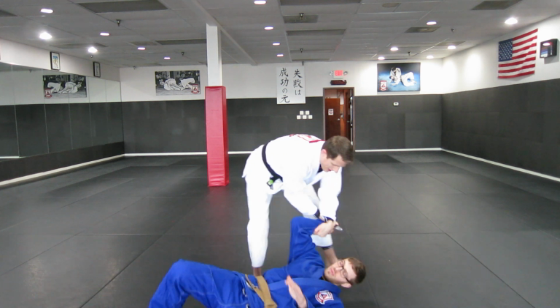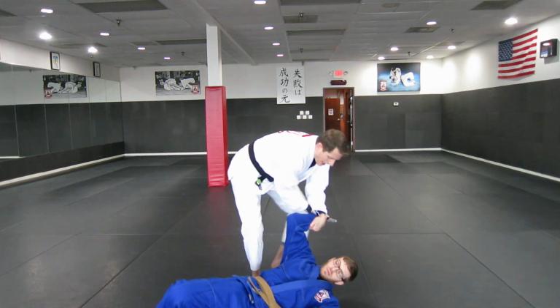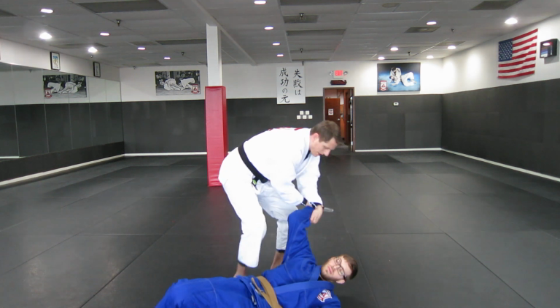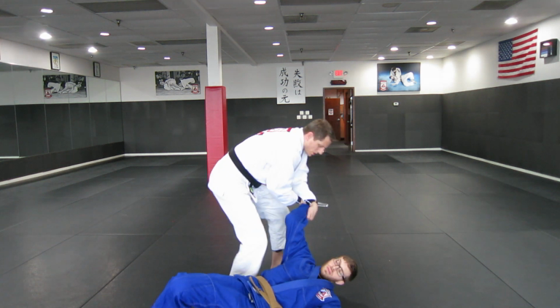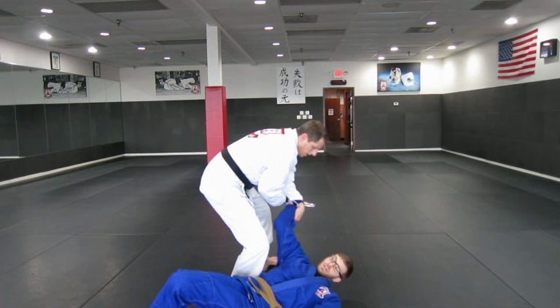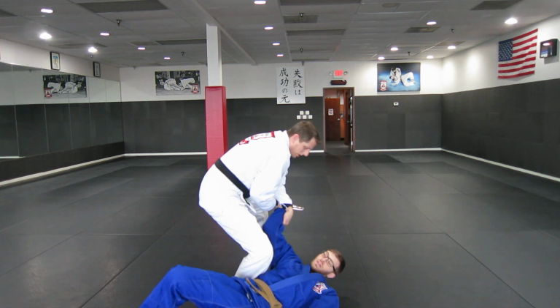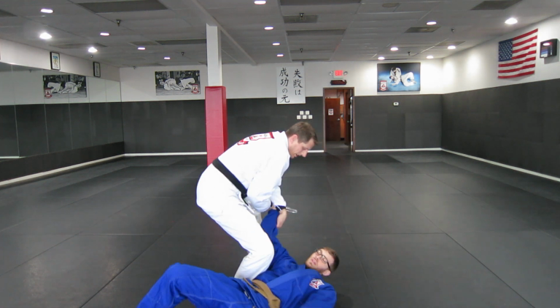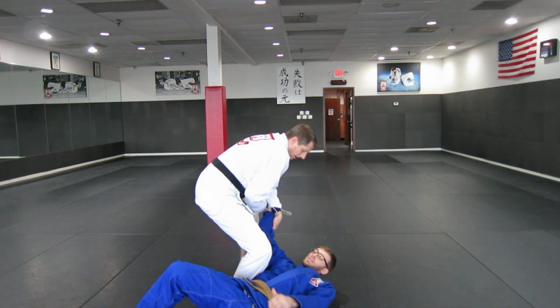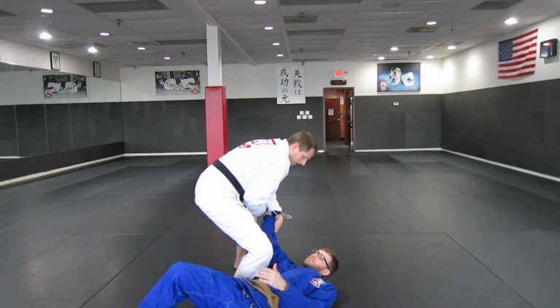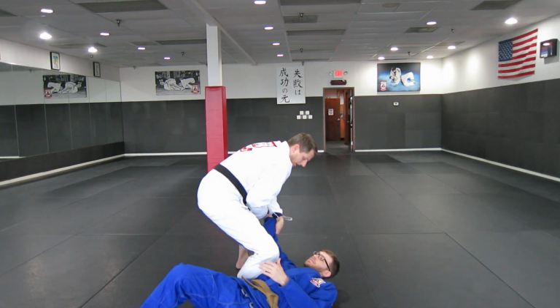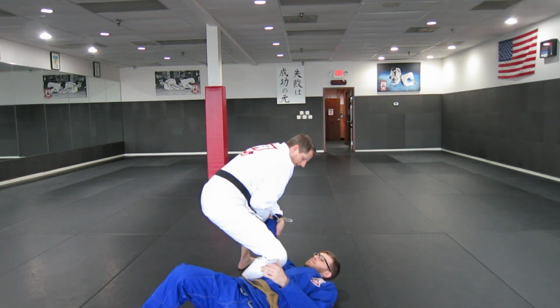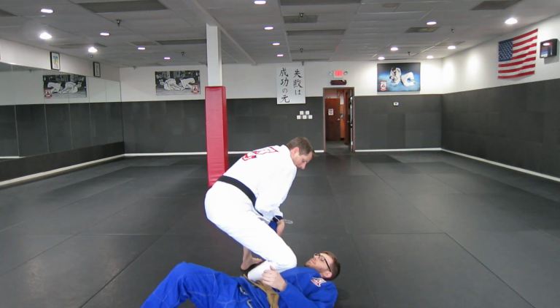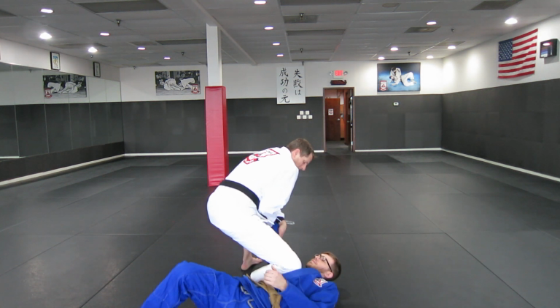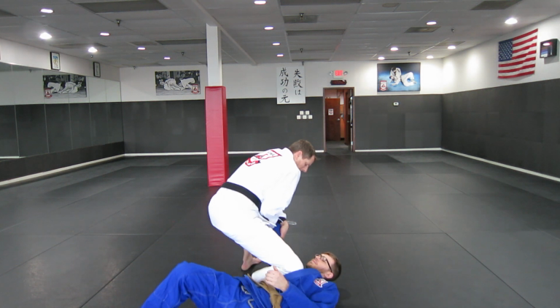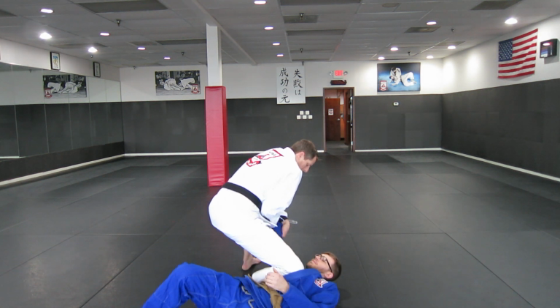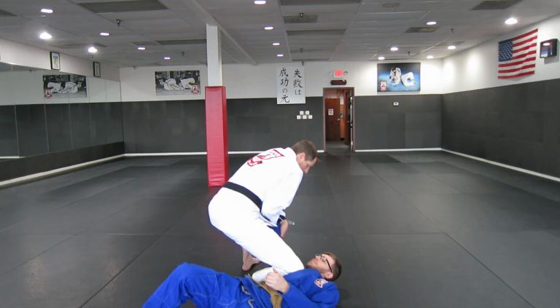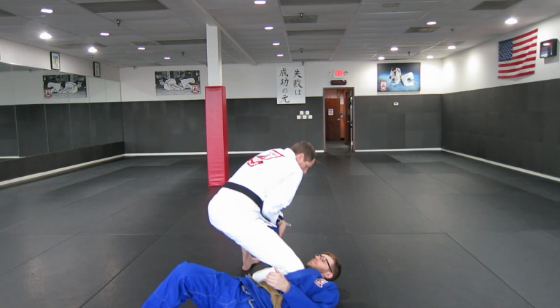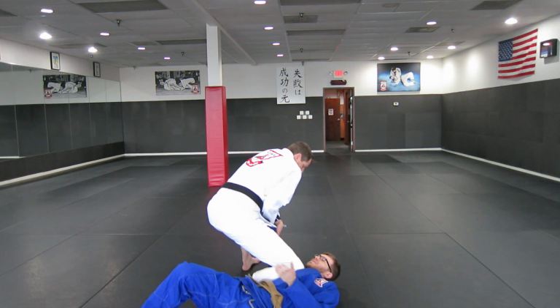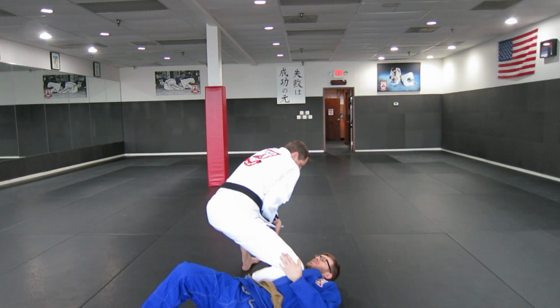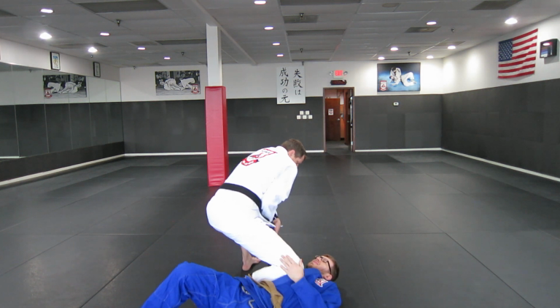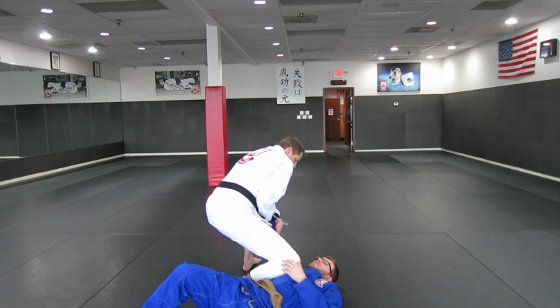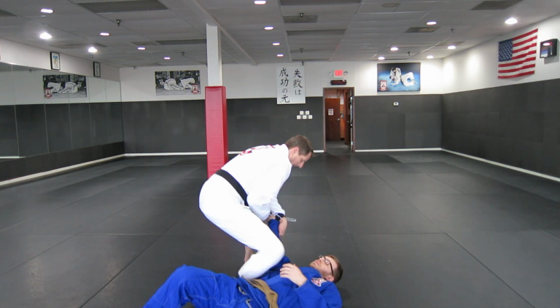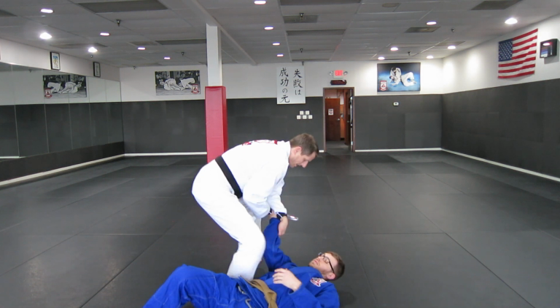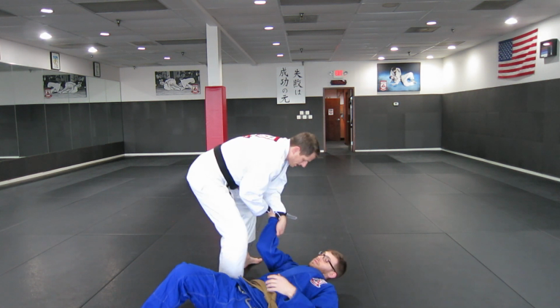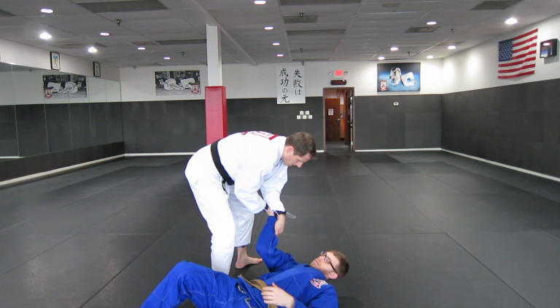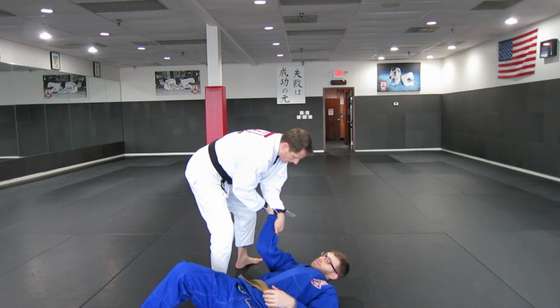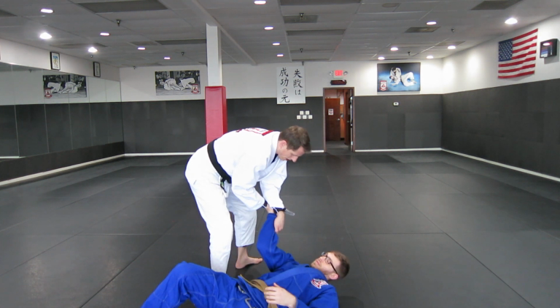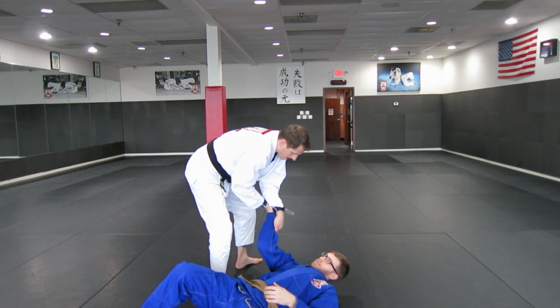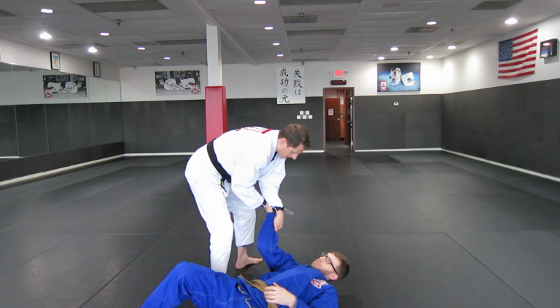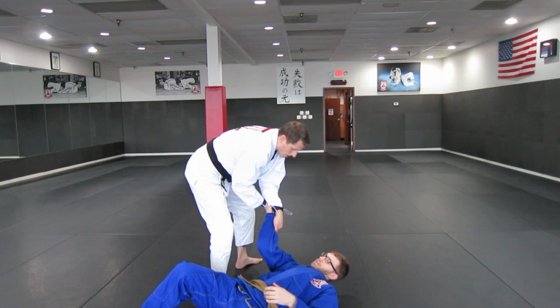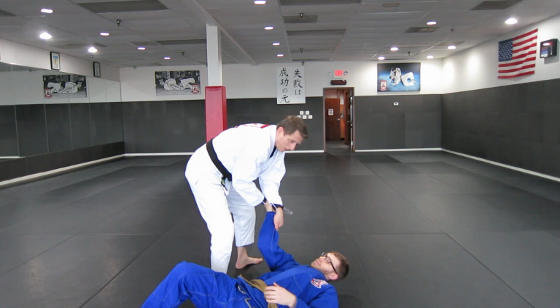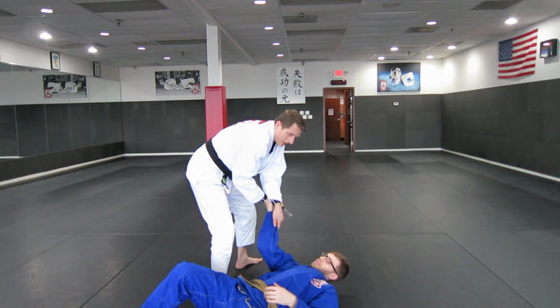Again with this one, put the knee right on your partner and continue to turn it until they drop it.